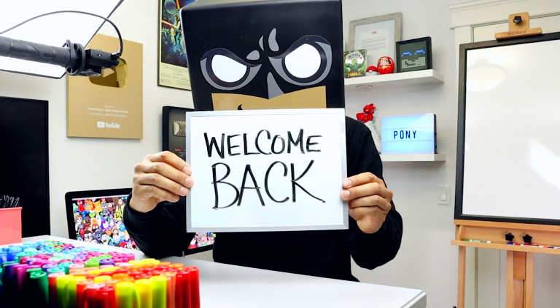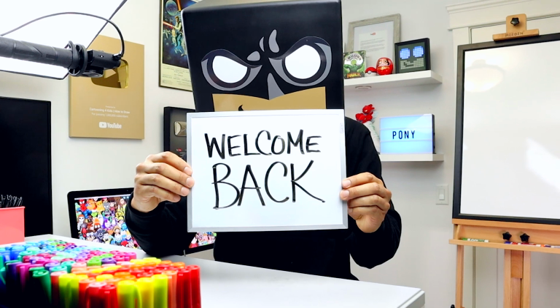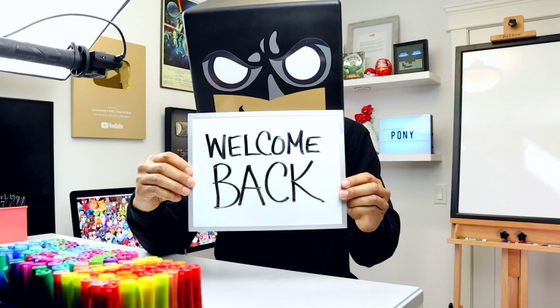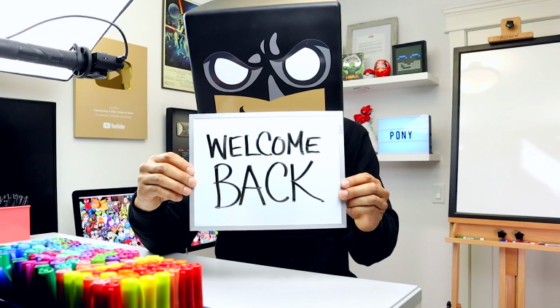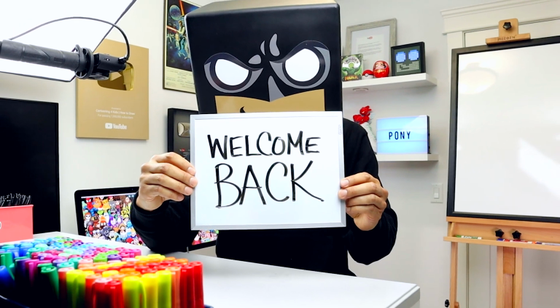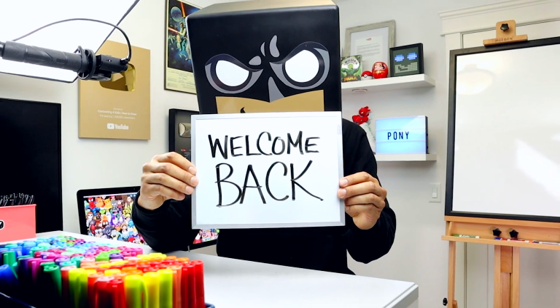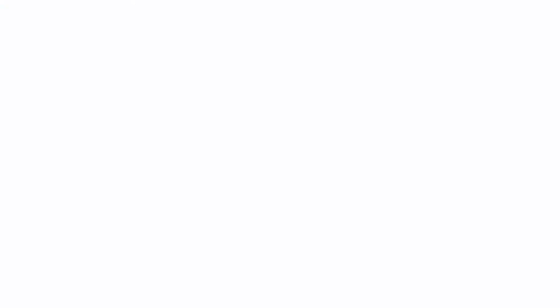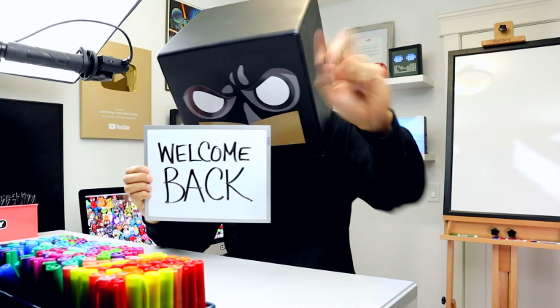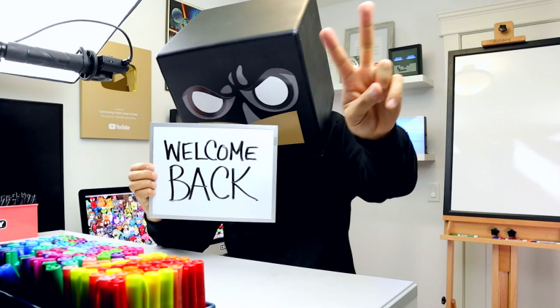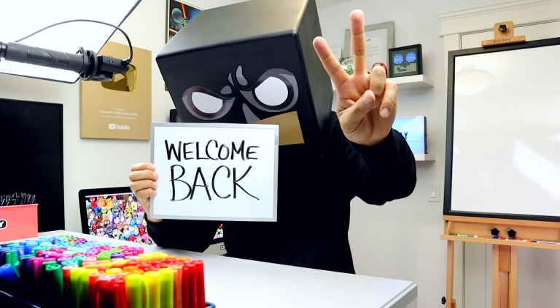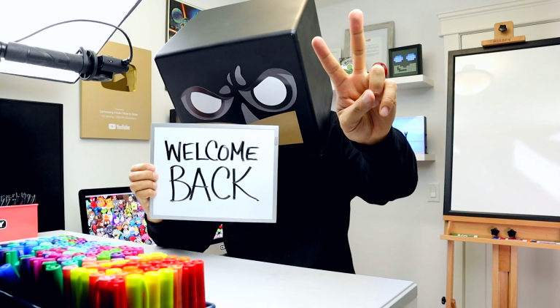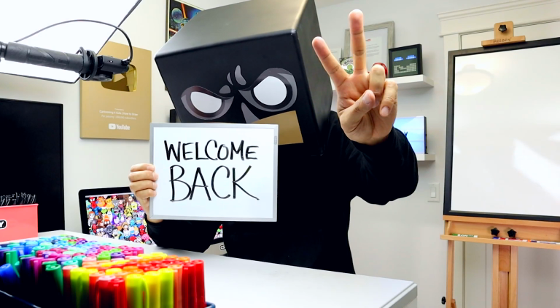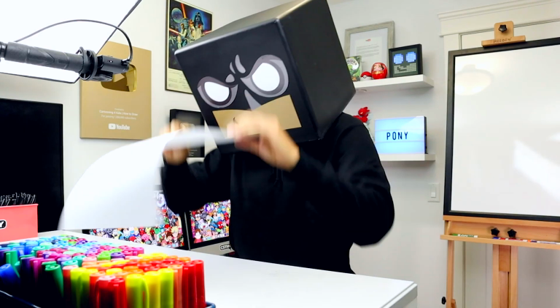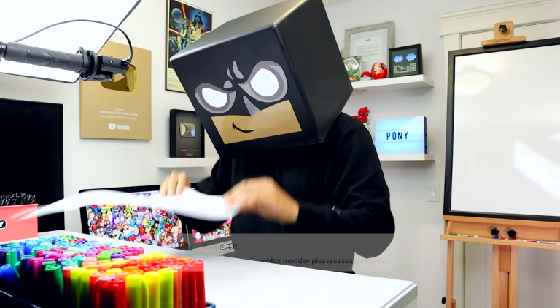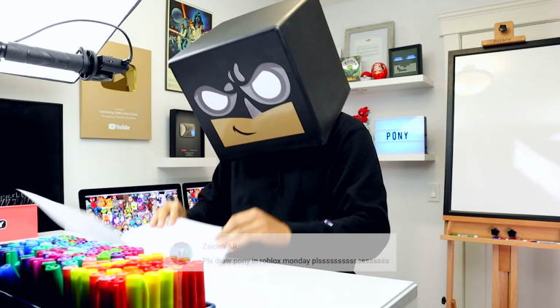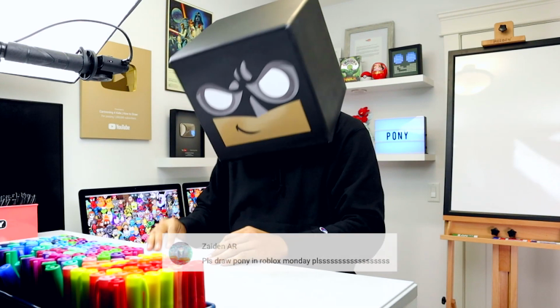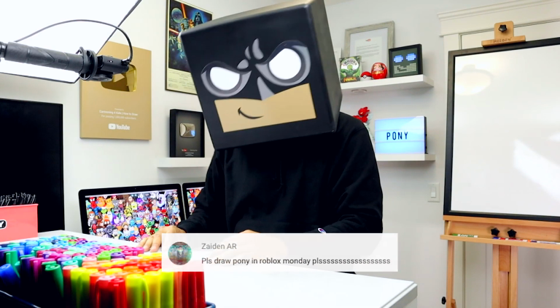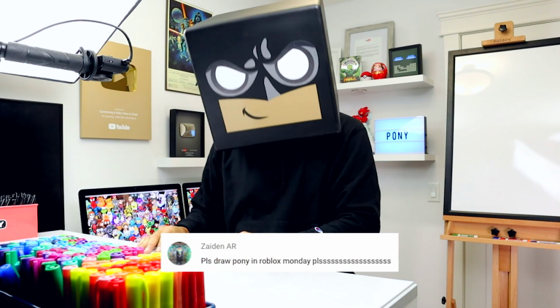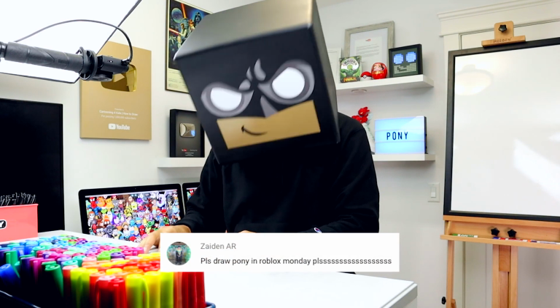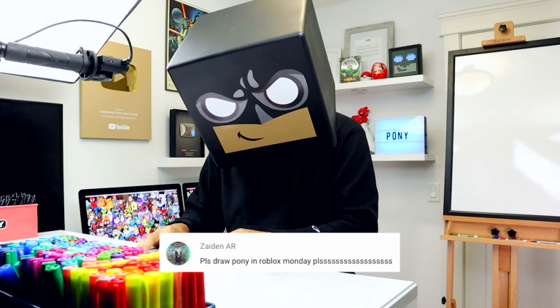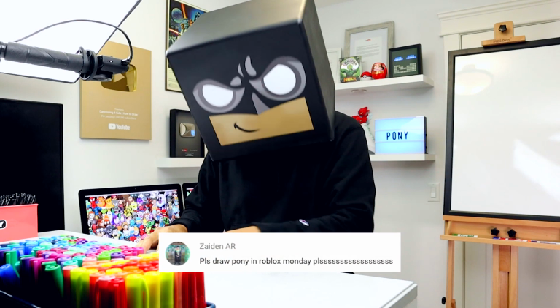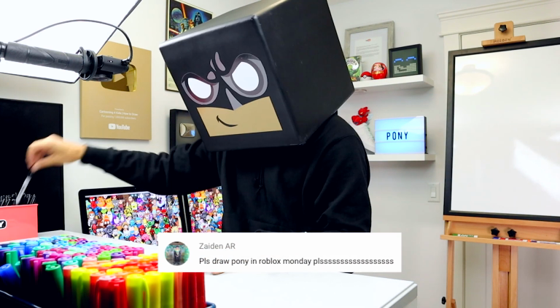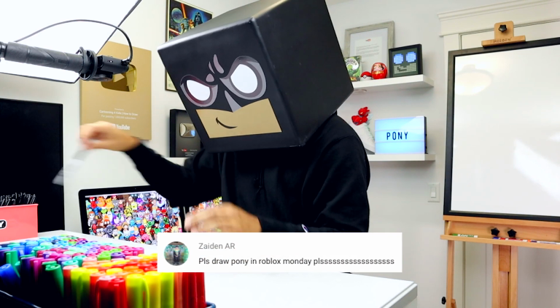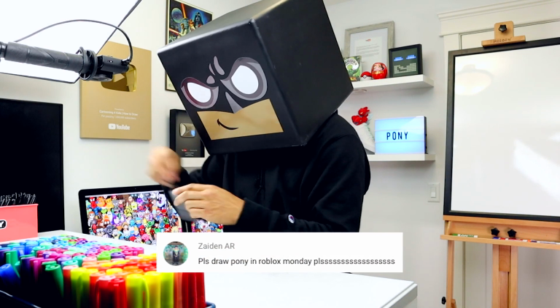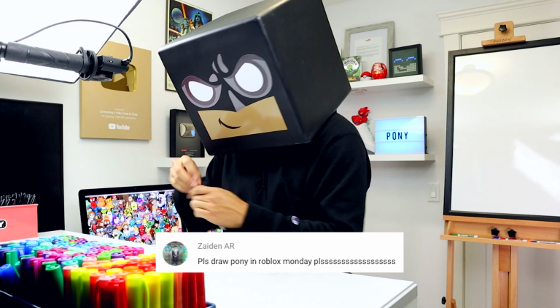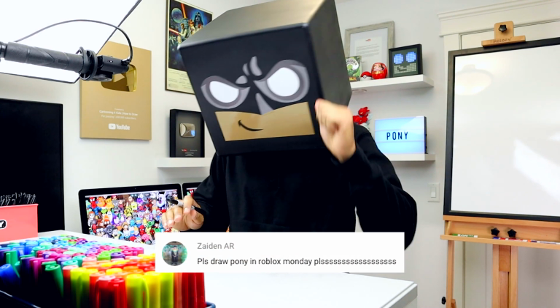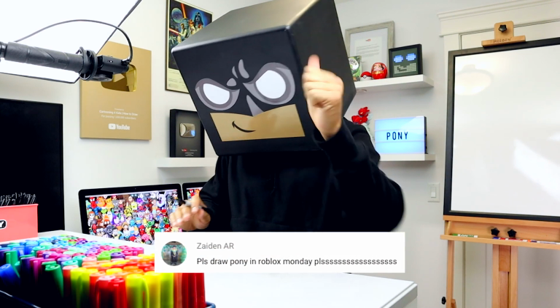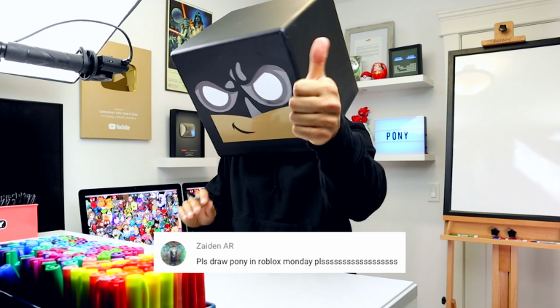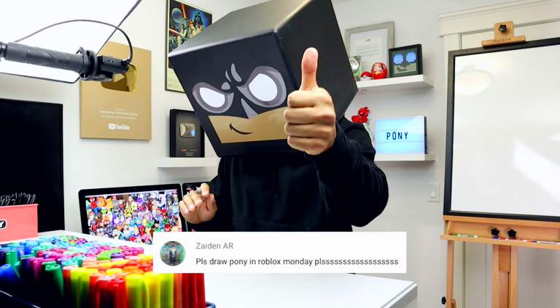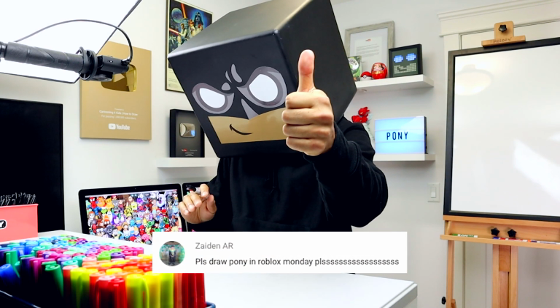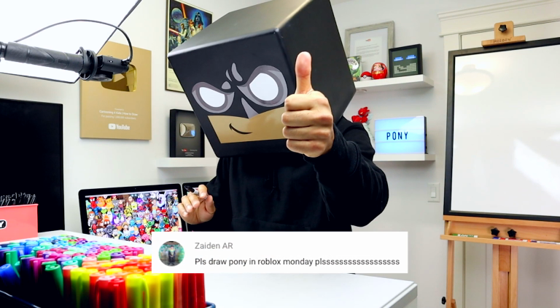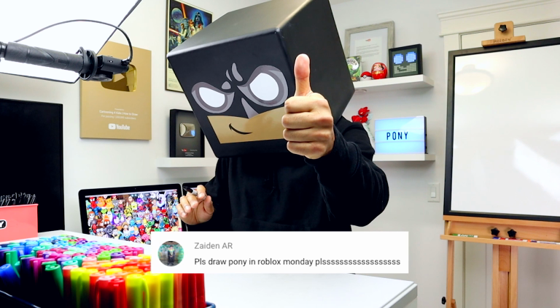Welcome back everyone, it's Roblox Monday. In today's video we'll be drawing Pony from Roblox Piggy.